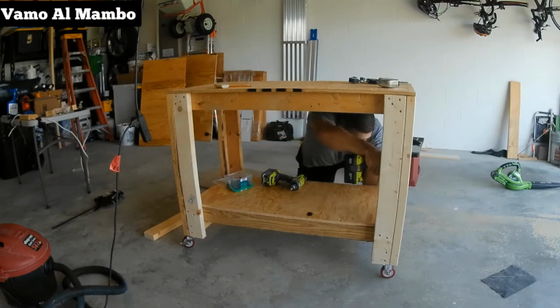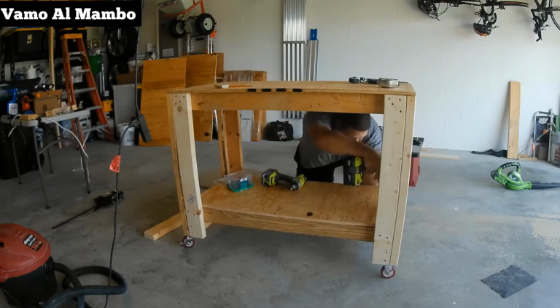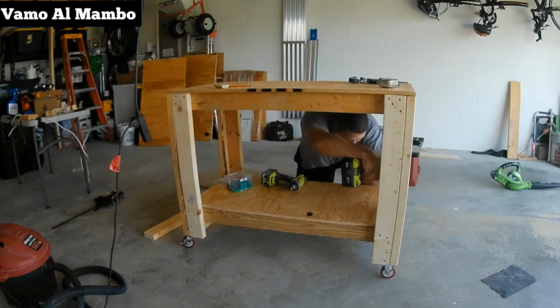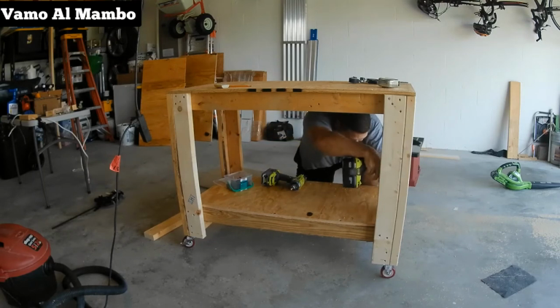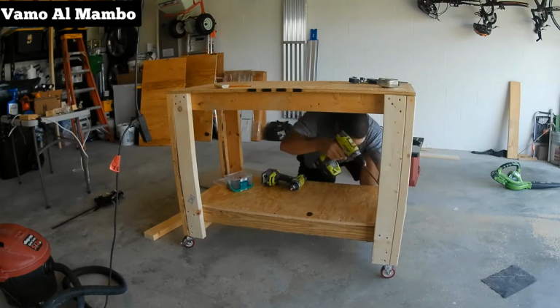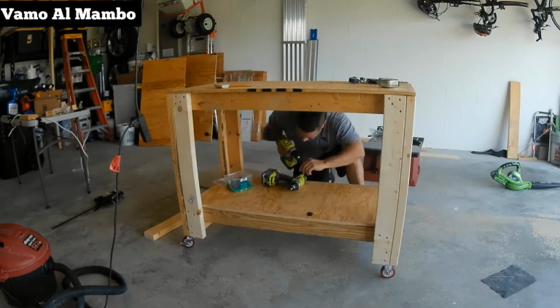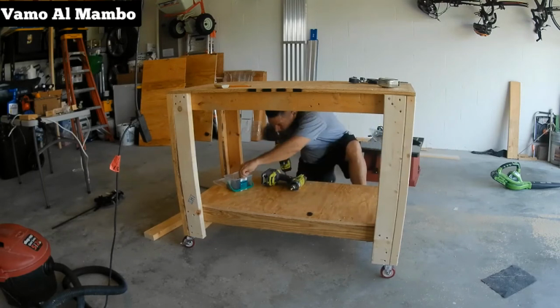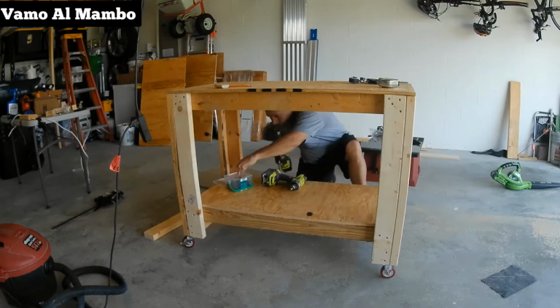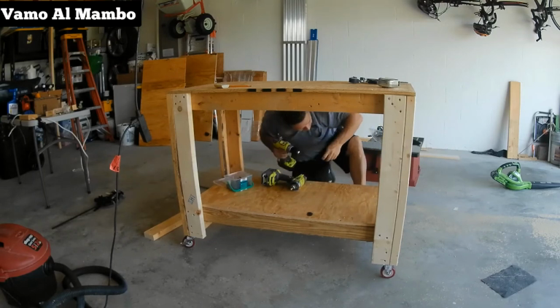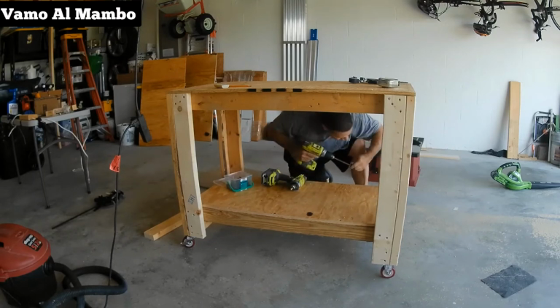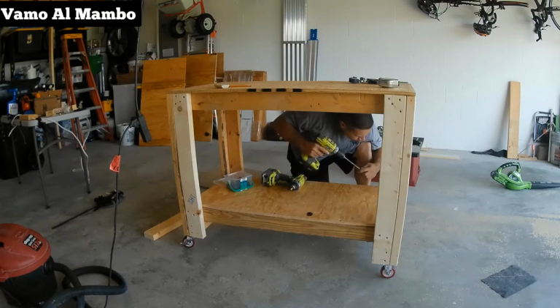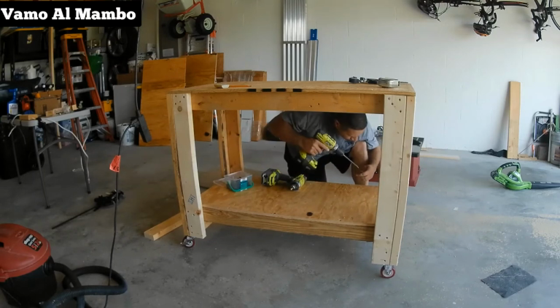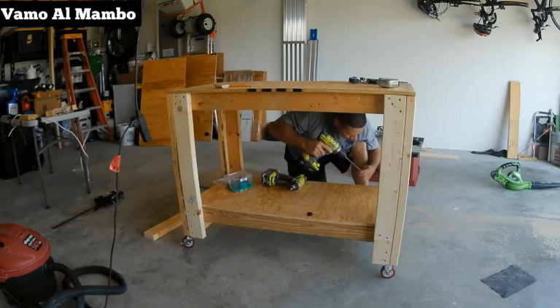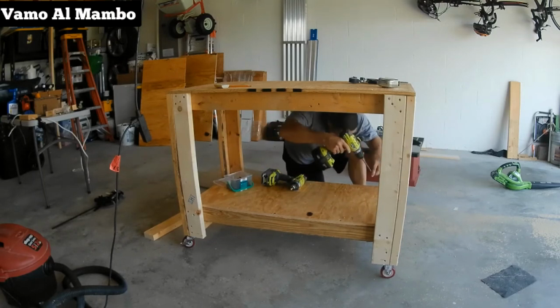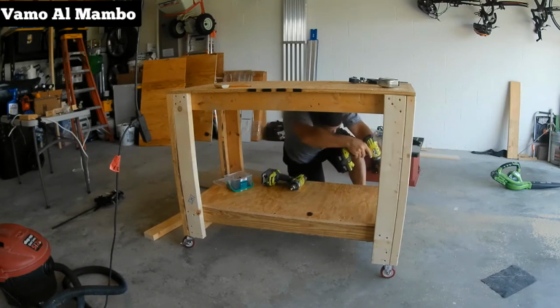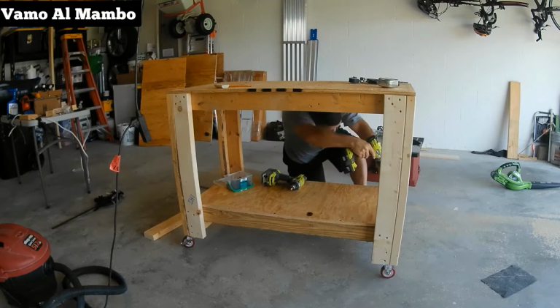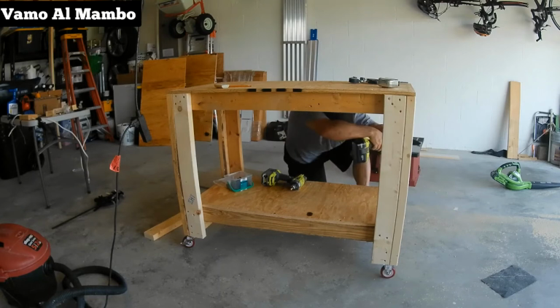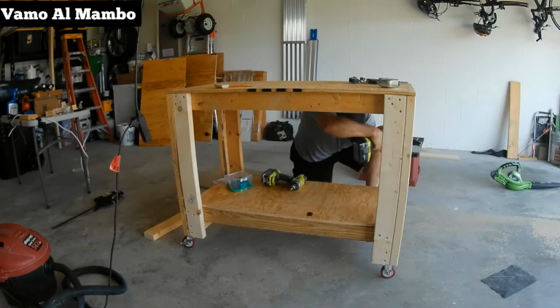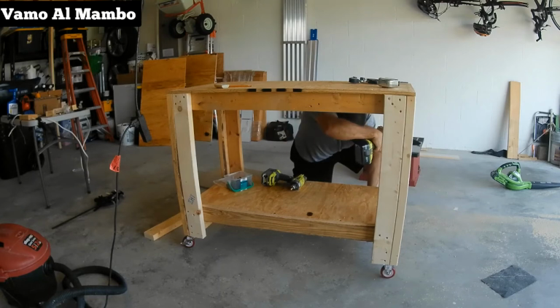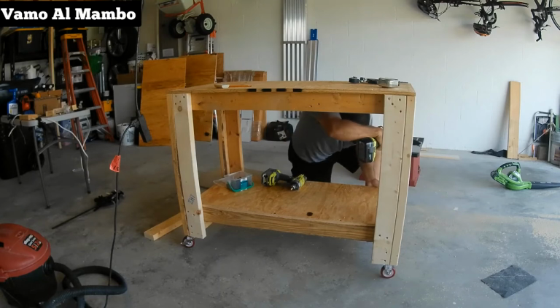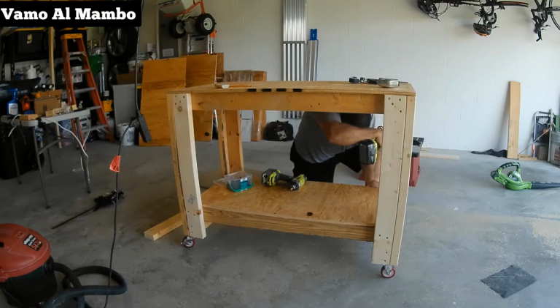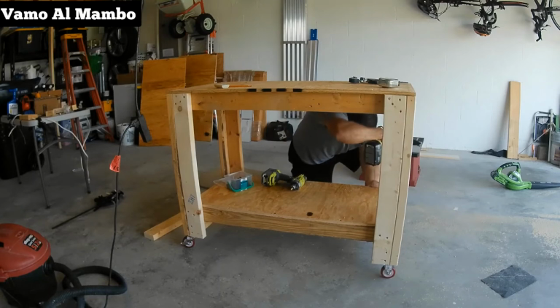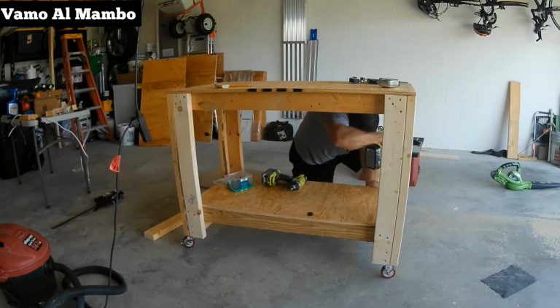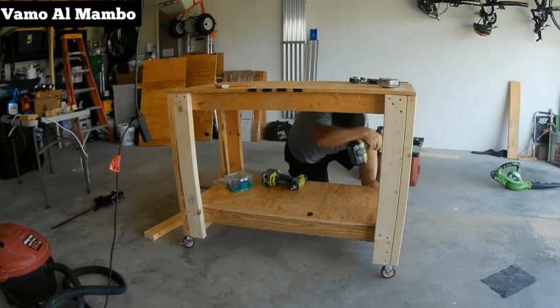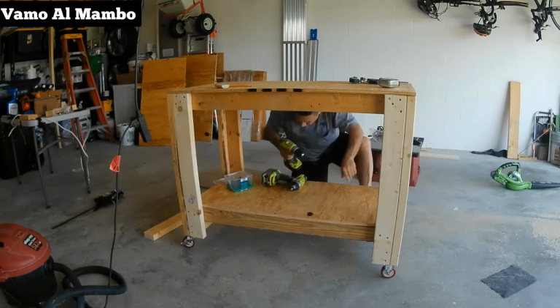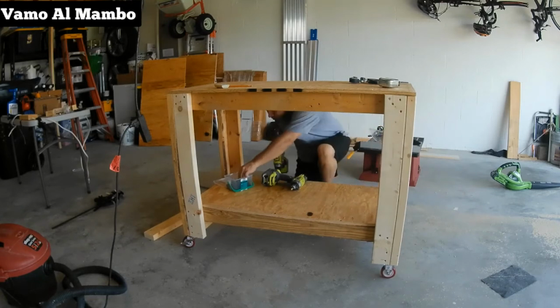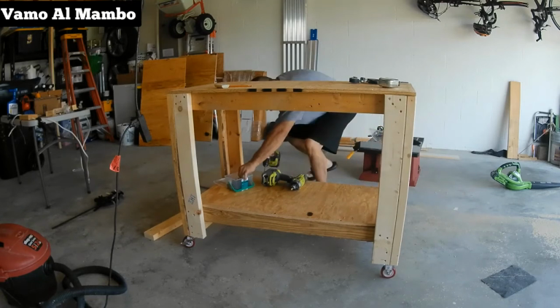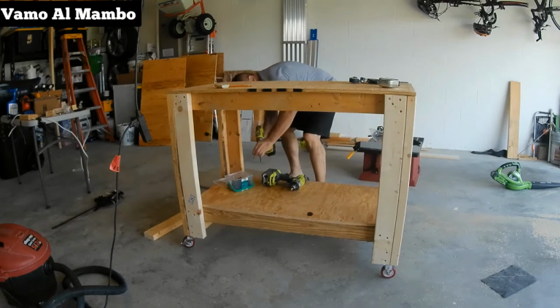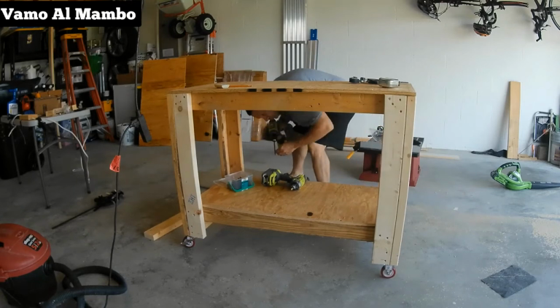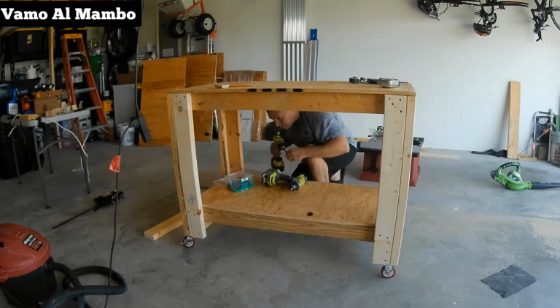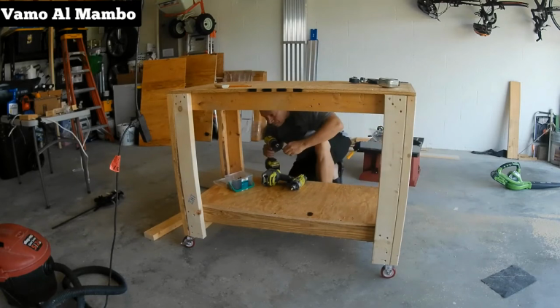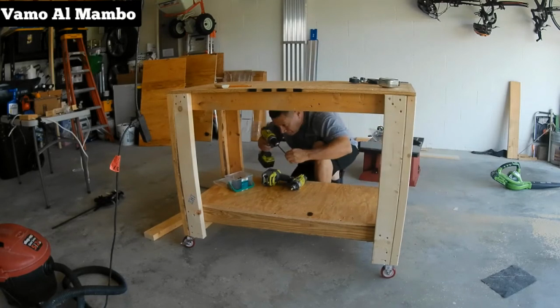Como estos paneles son de media pulgada, estoy usando tornillos de una pulgada.